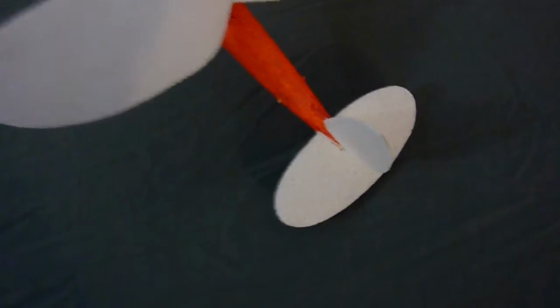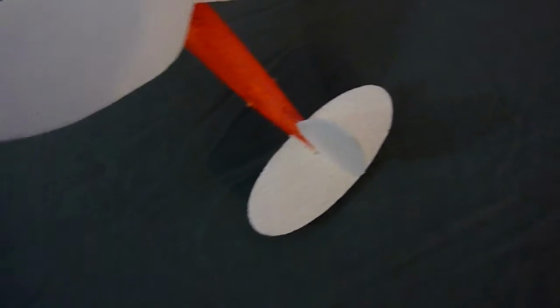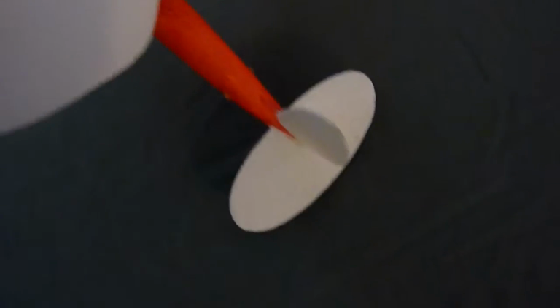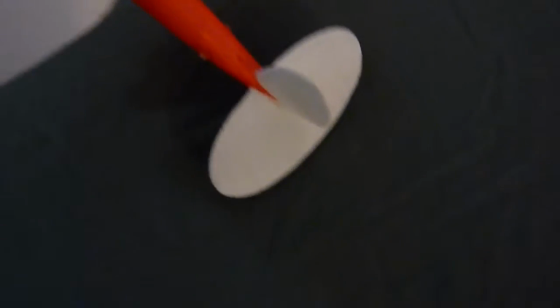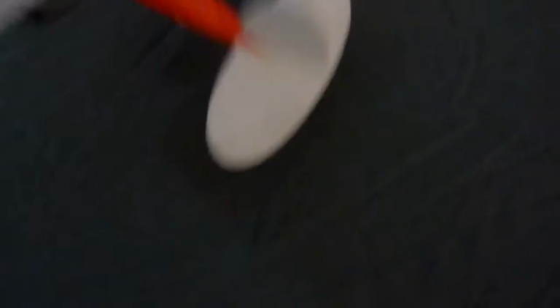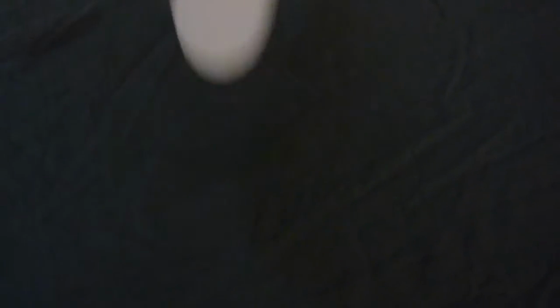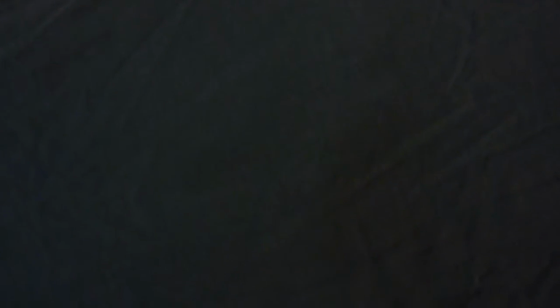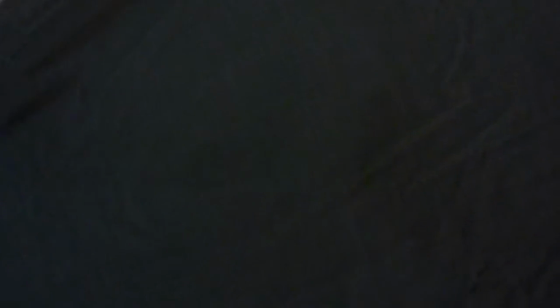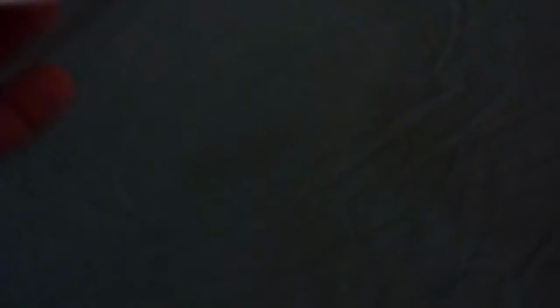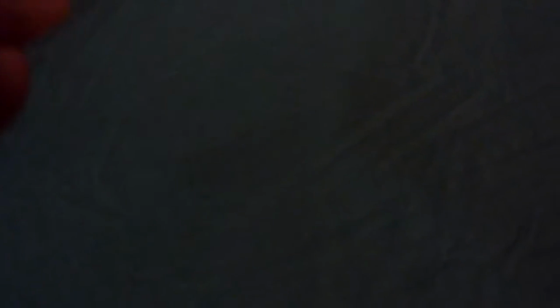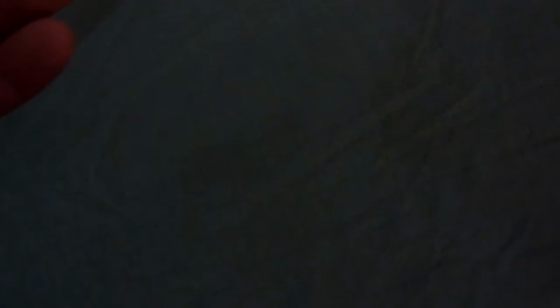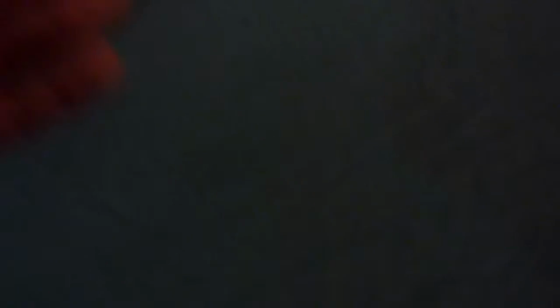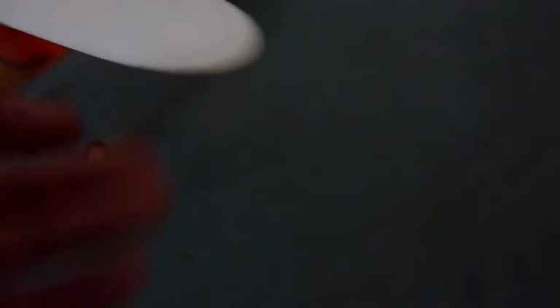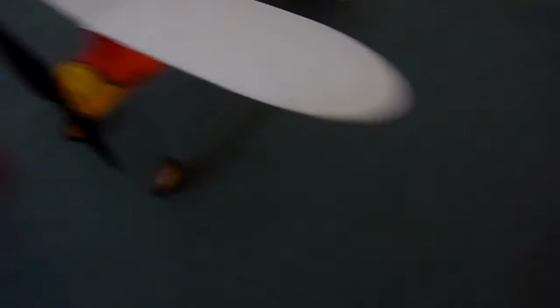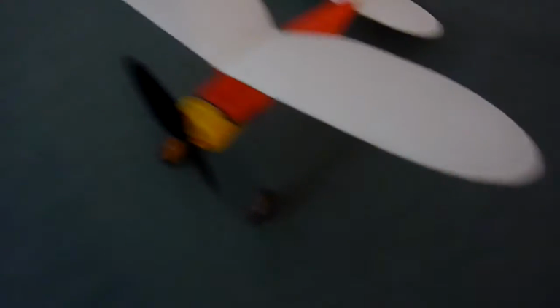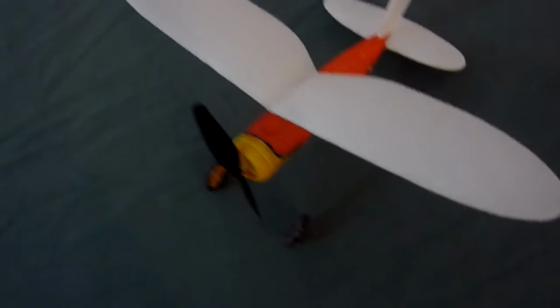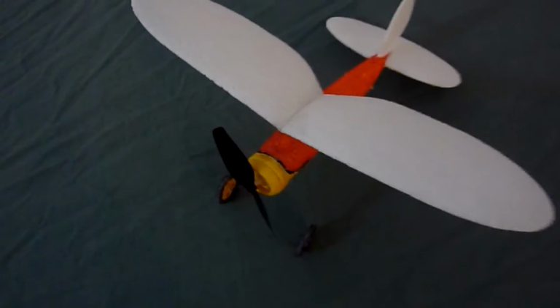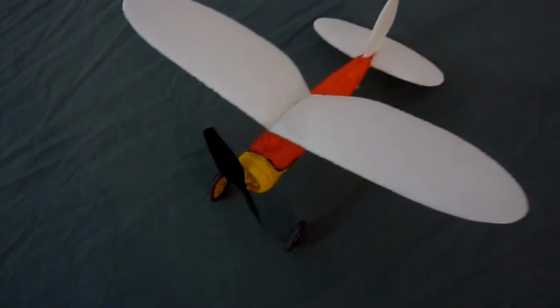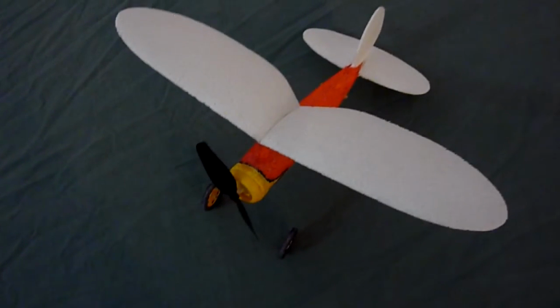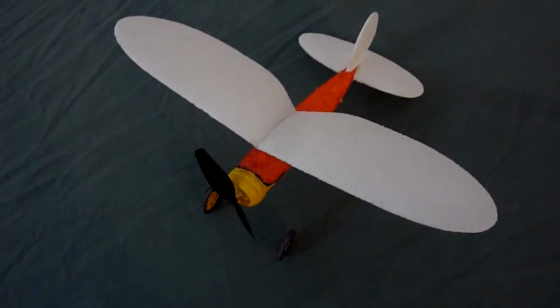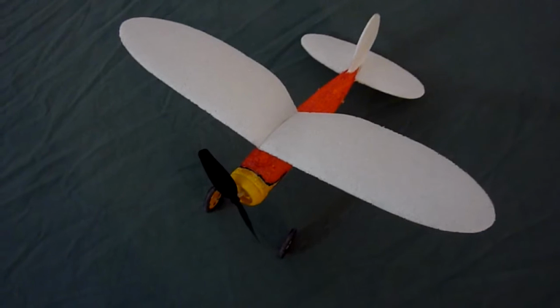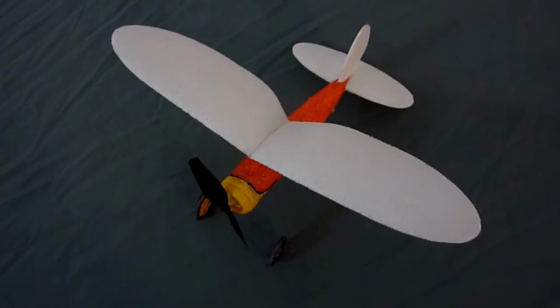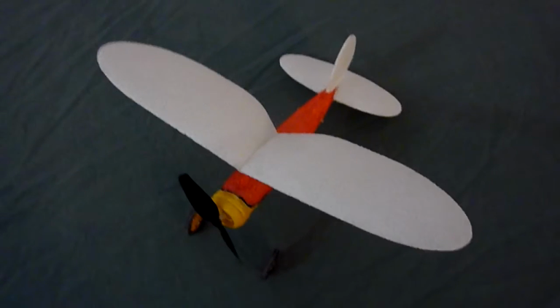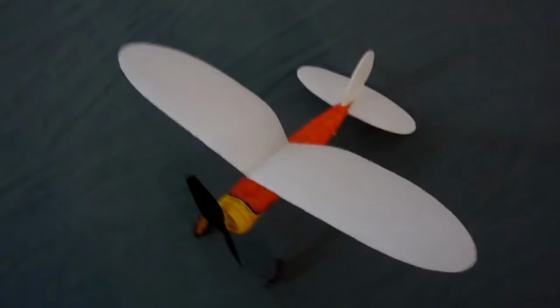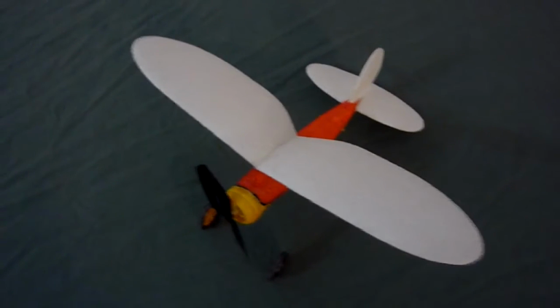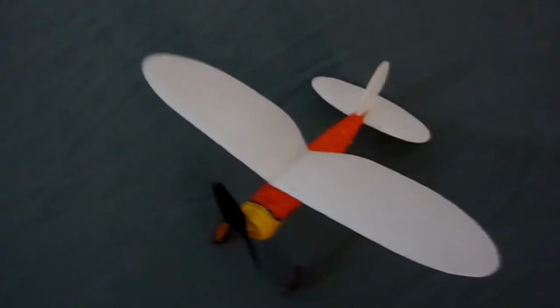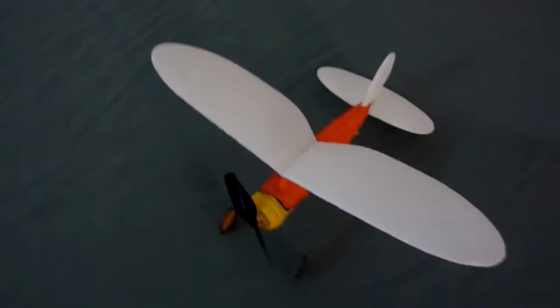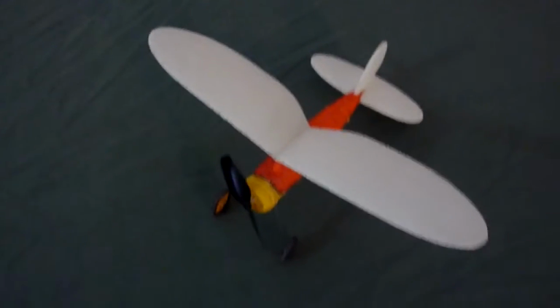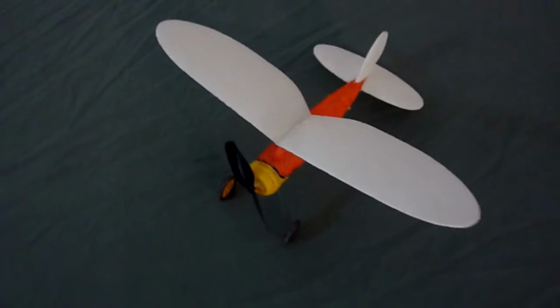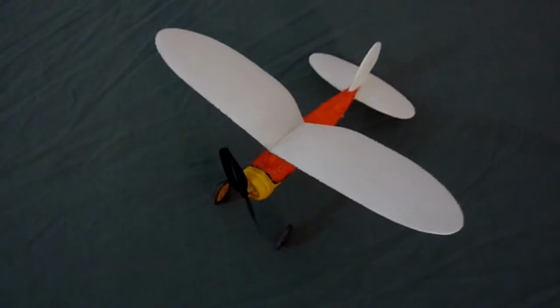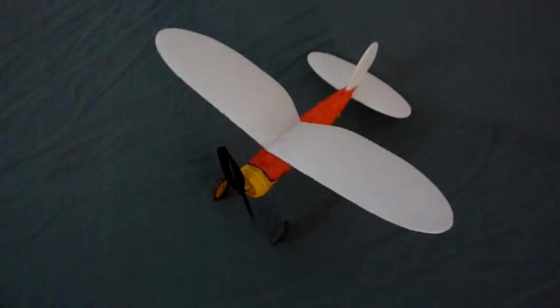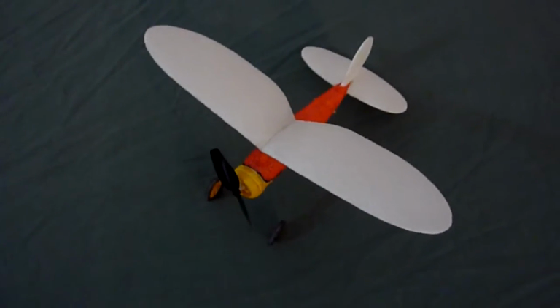This one tends to glide better than the other one — a bit flatter glide slope — so the rubber band doesn't last very long, but you get a fairly good glide out of it.